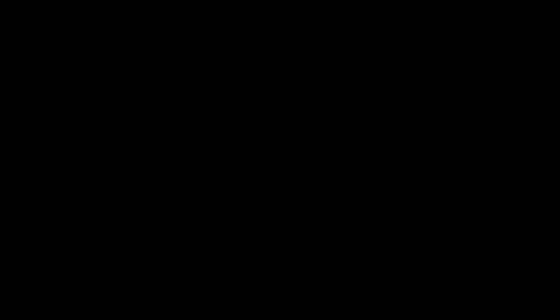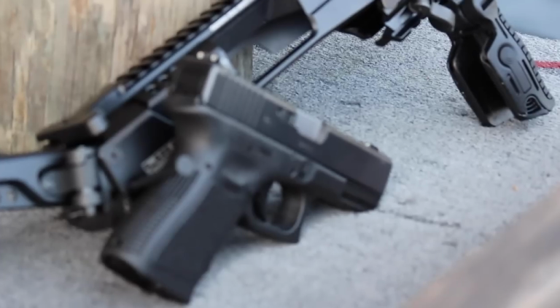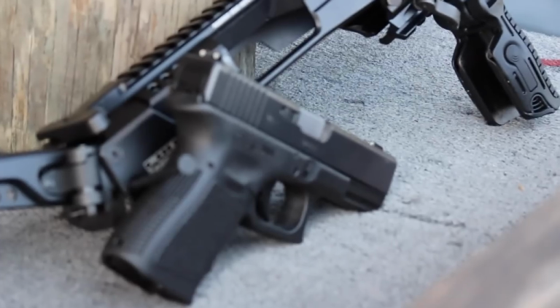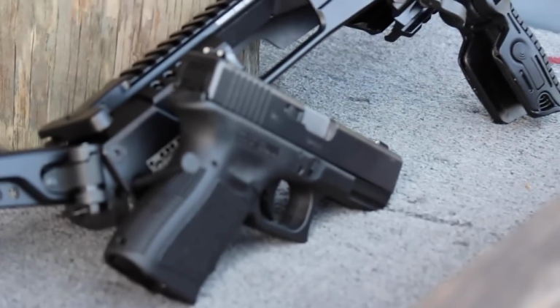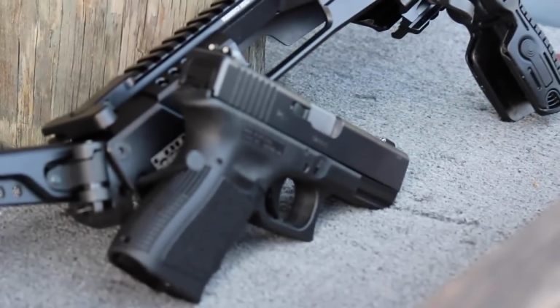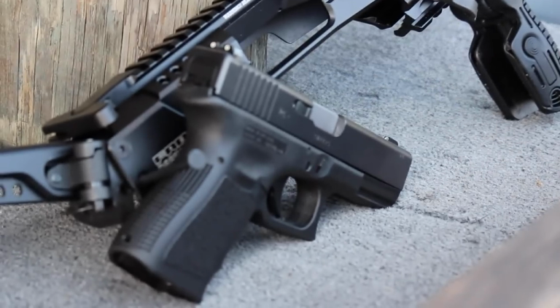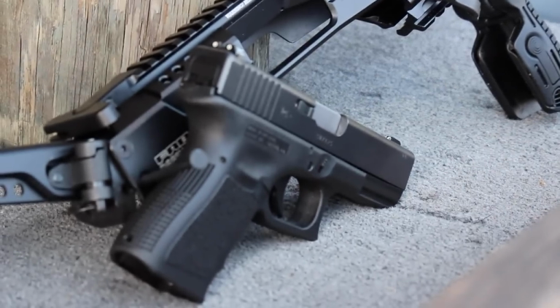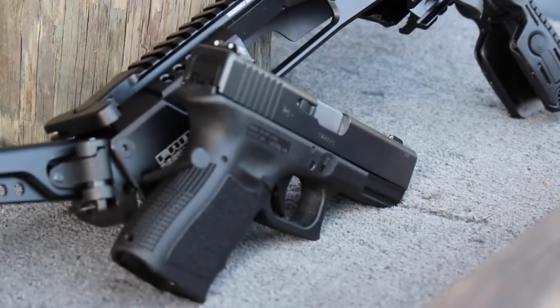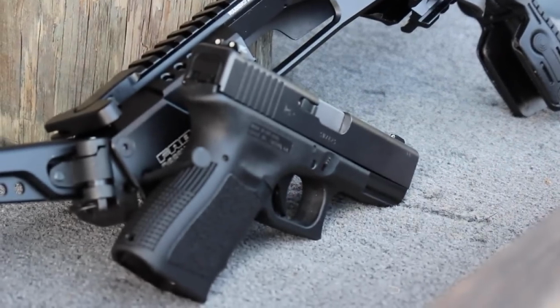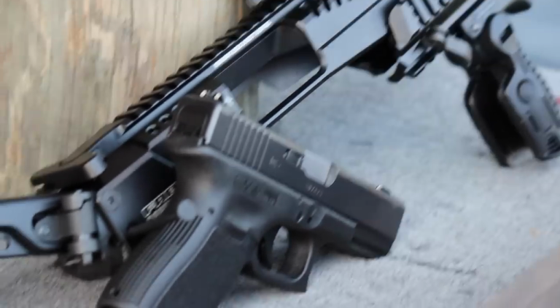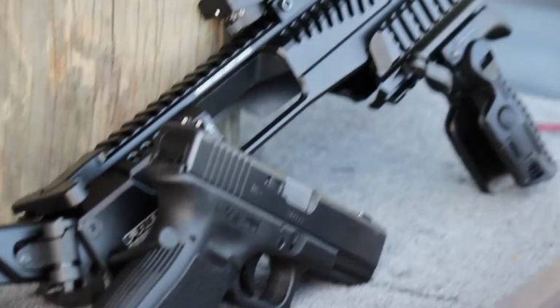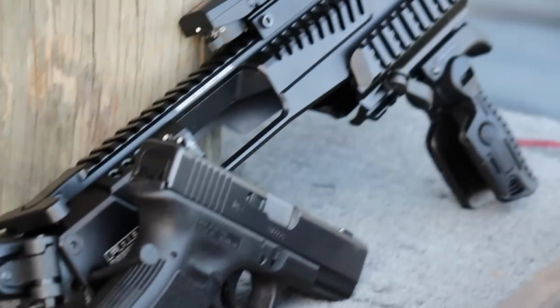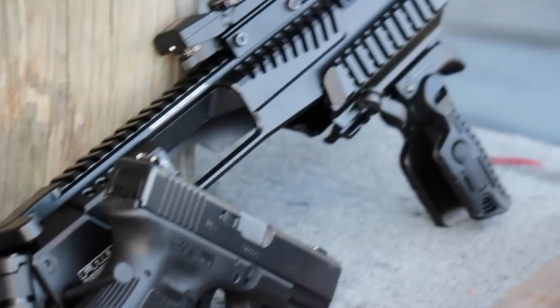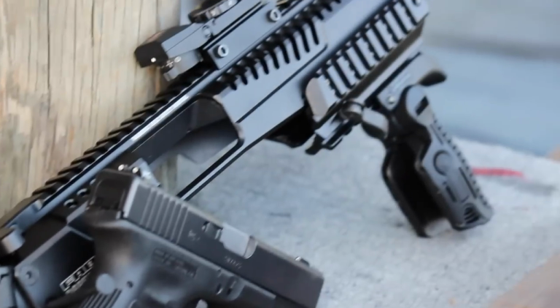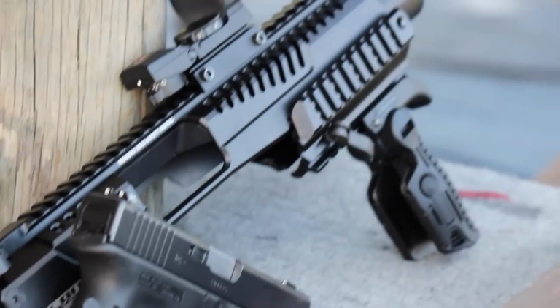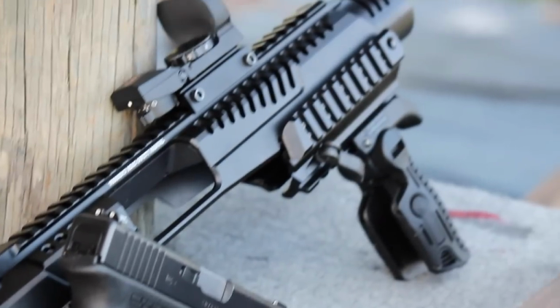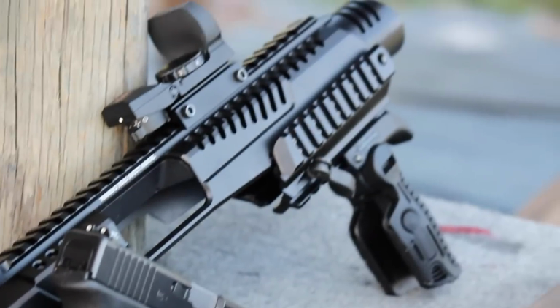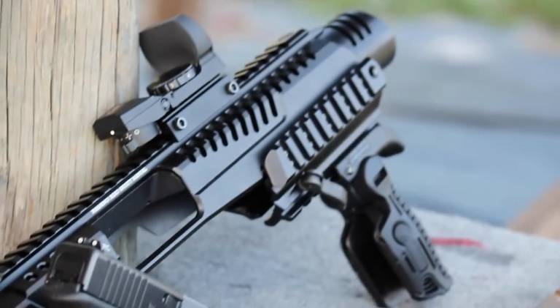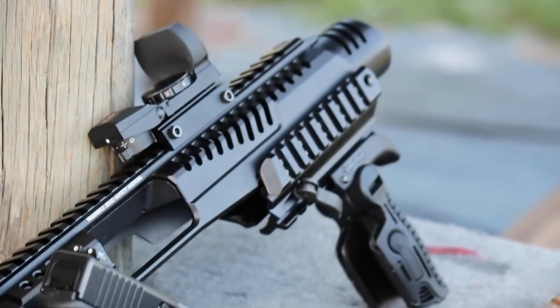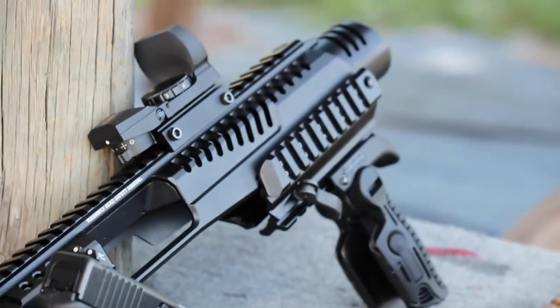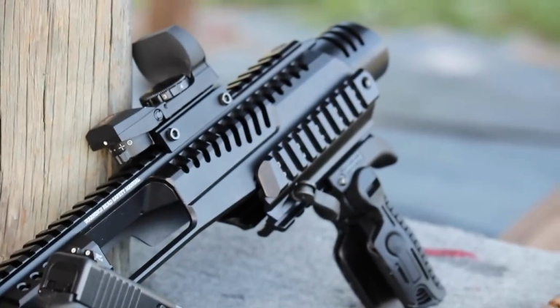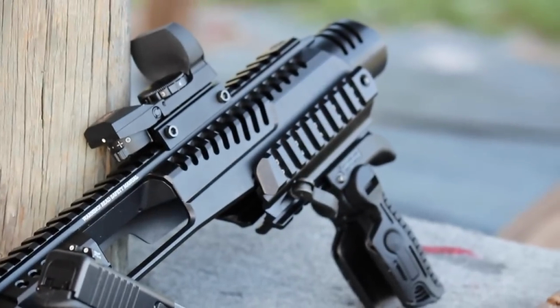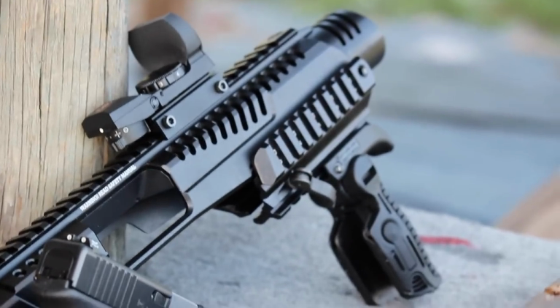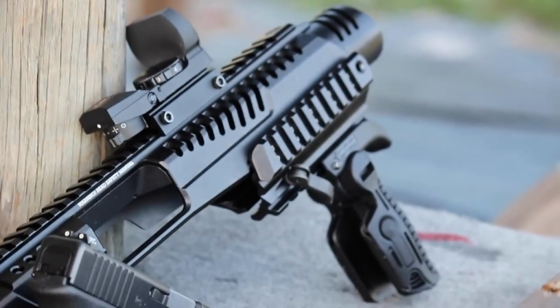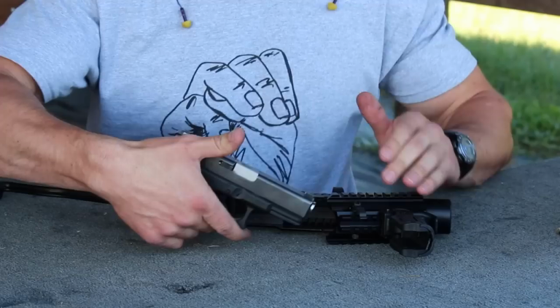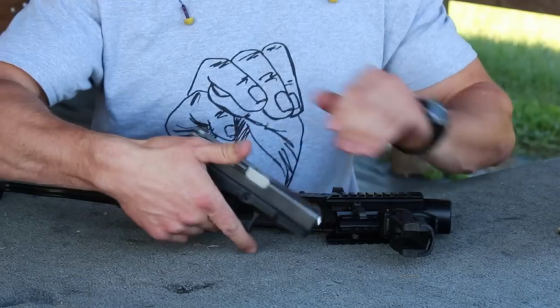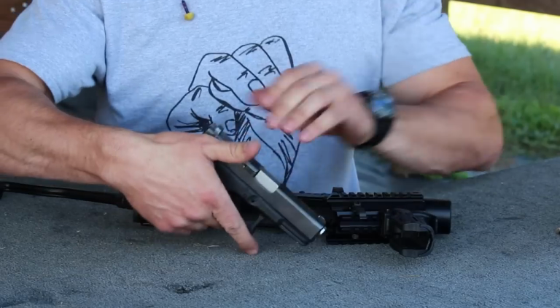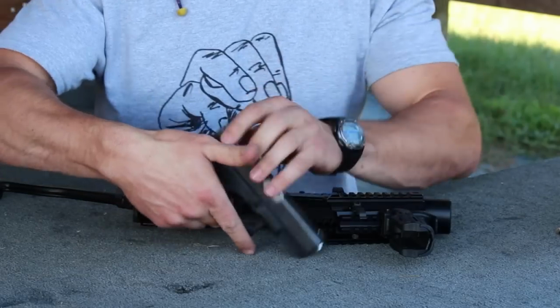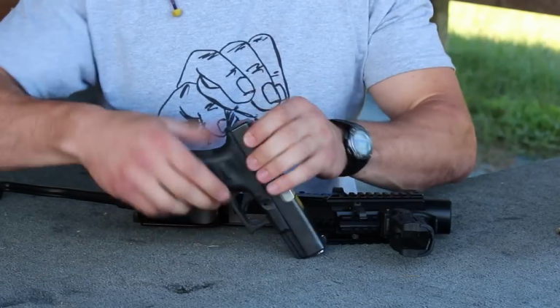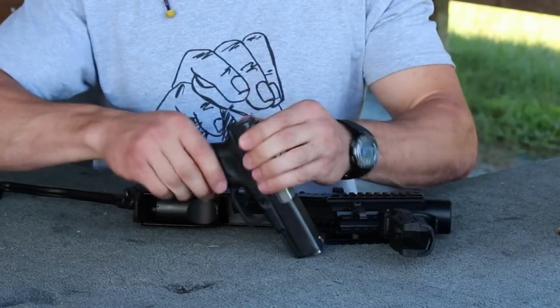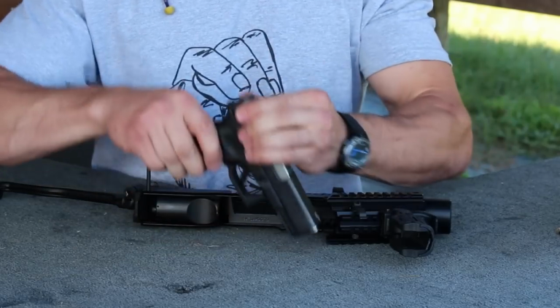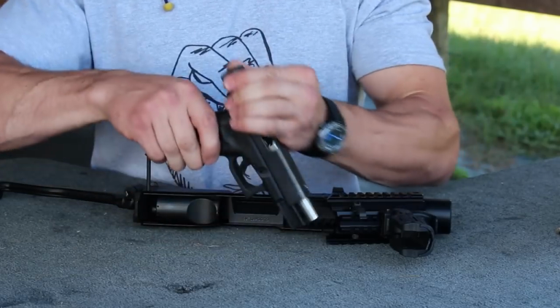Hey guys, this is Andrew with GY6vids. Today we're reviewing the Fab Defense Dock for the Glock 23.